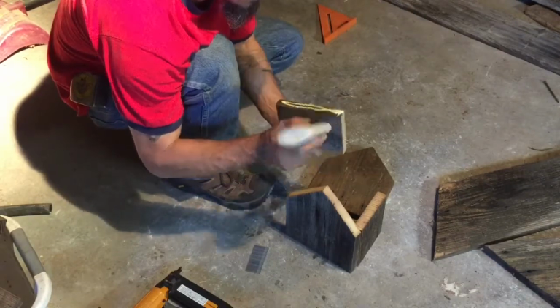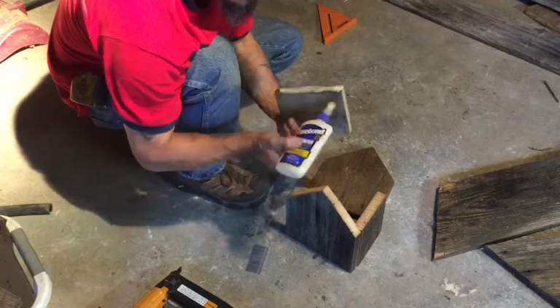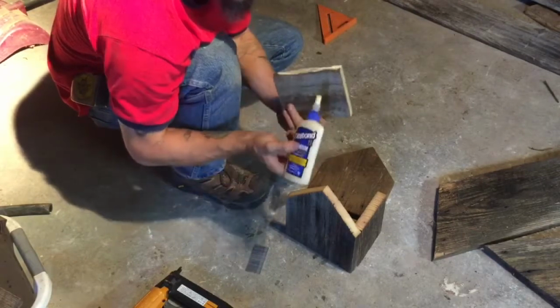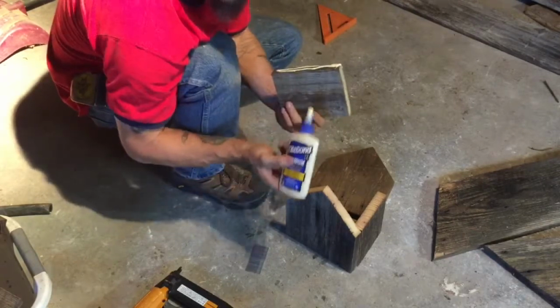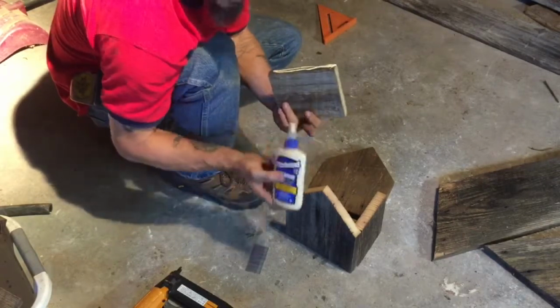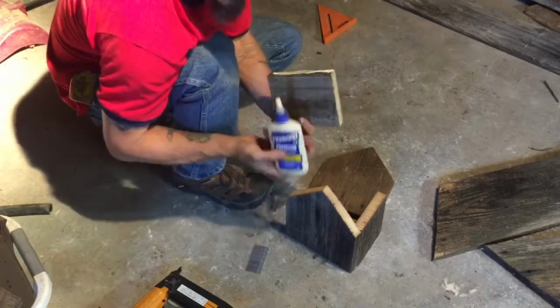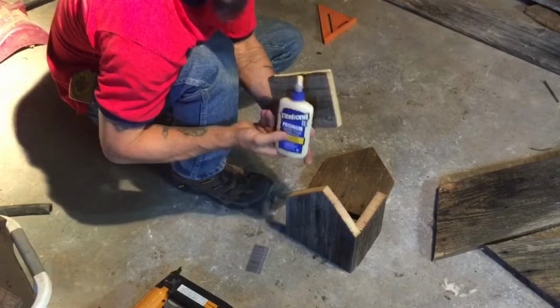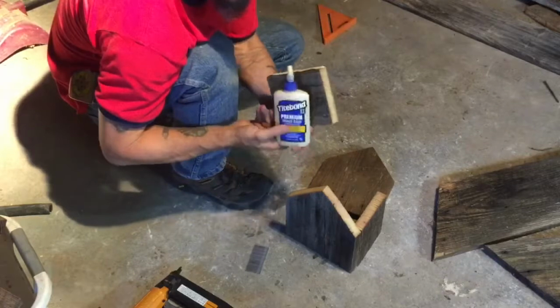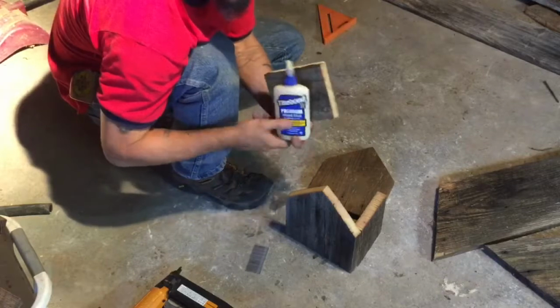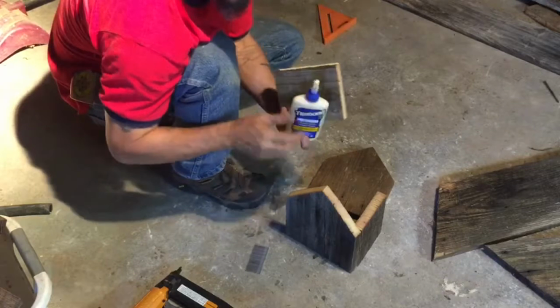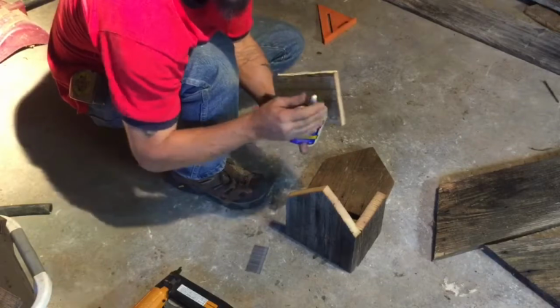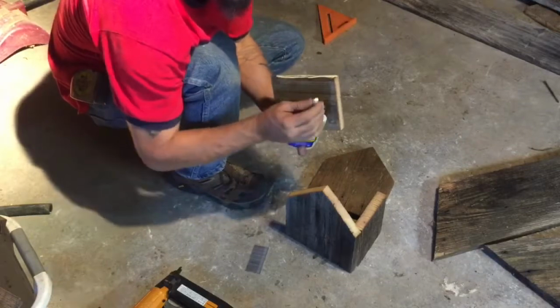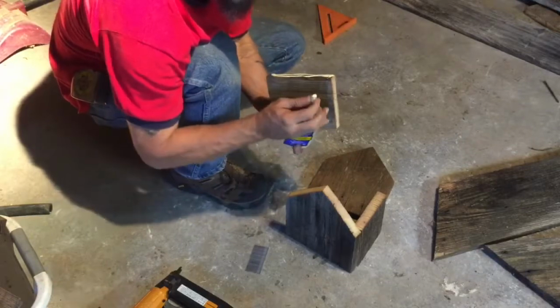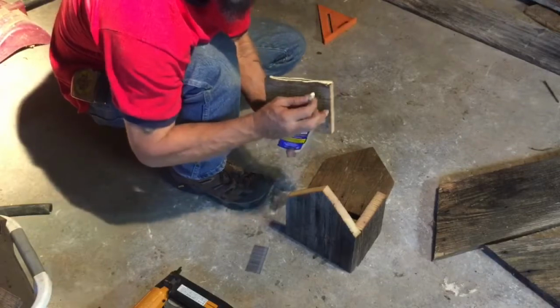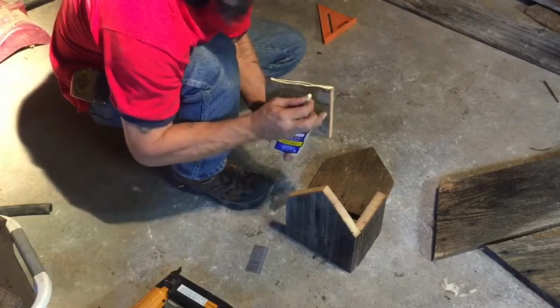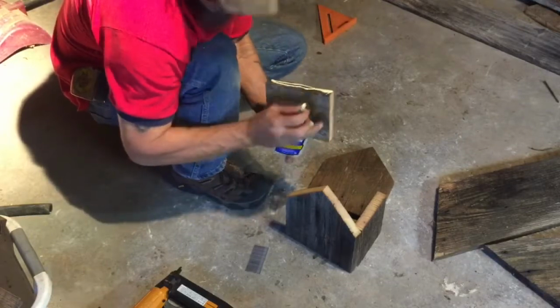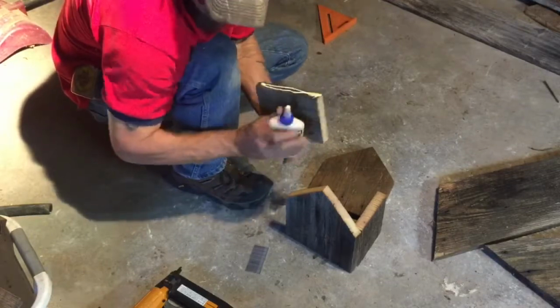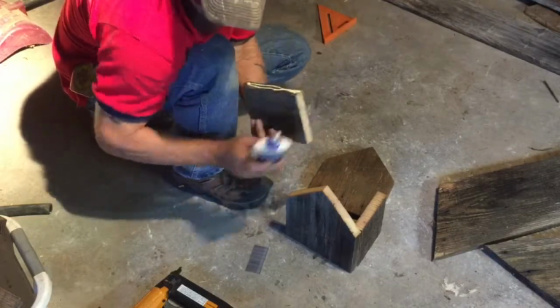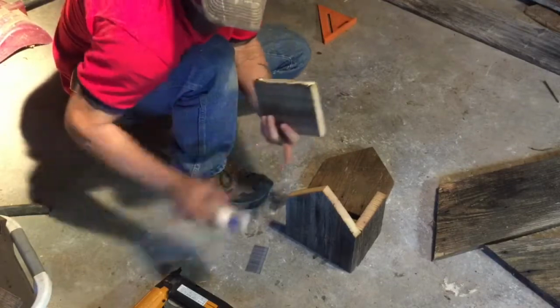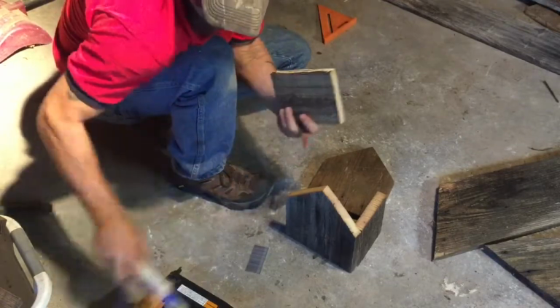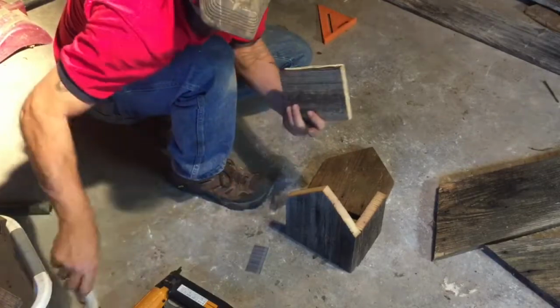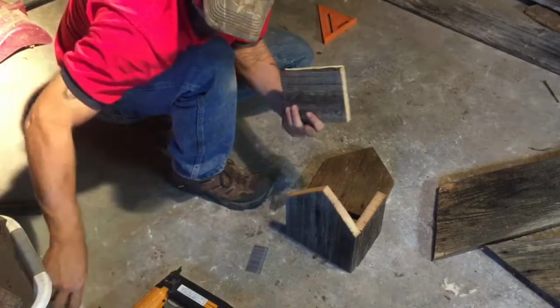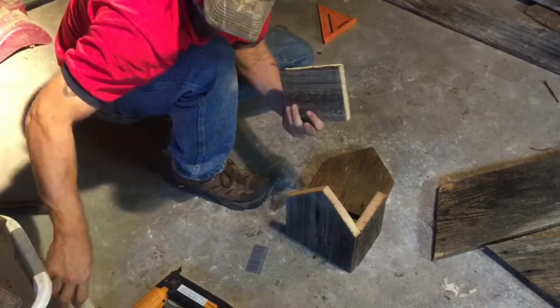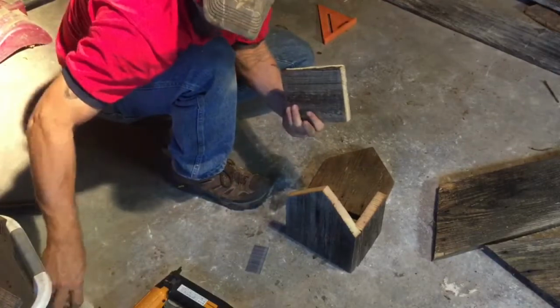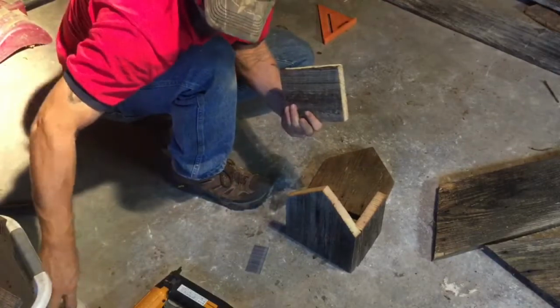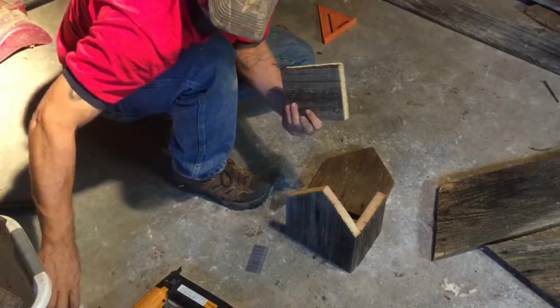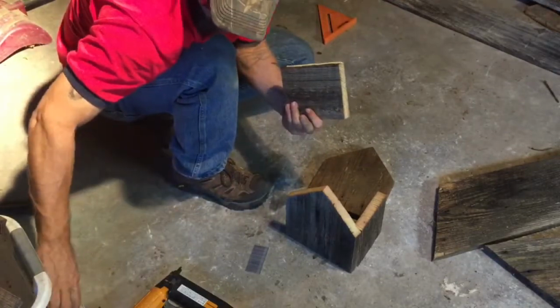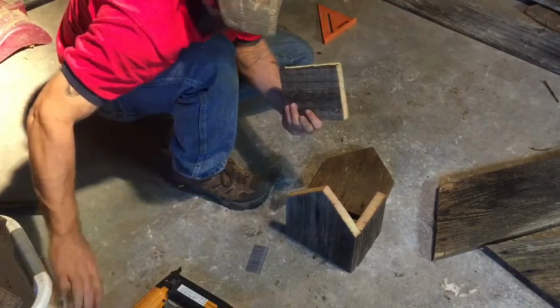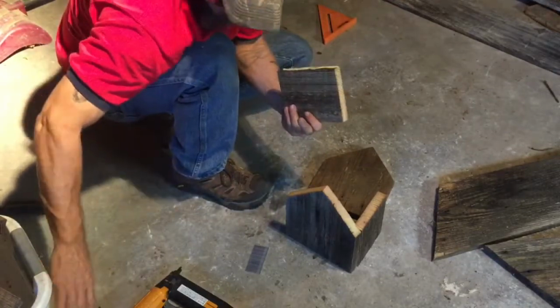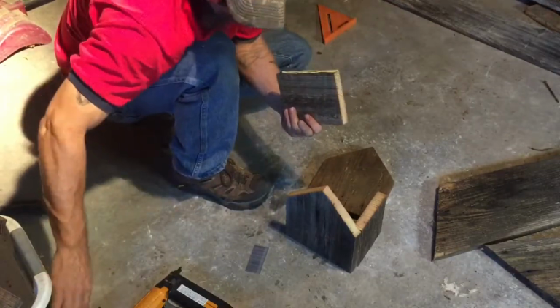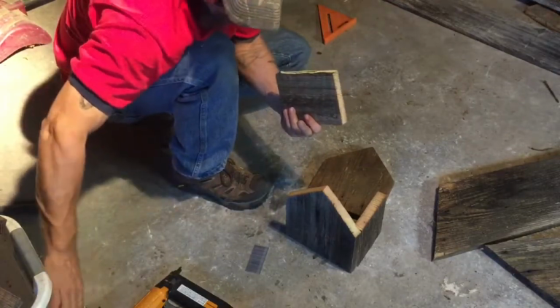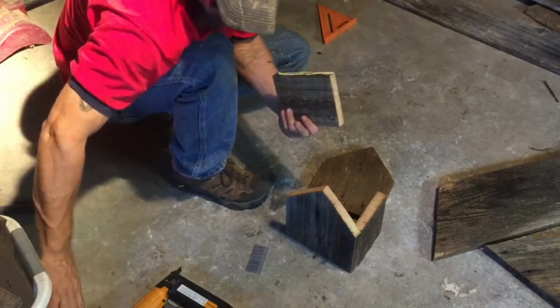I'm just about out of glue. I think I've got enough to do these two projects.